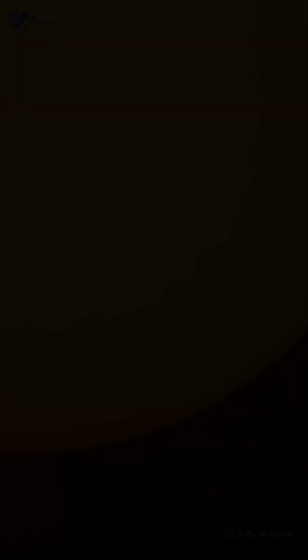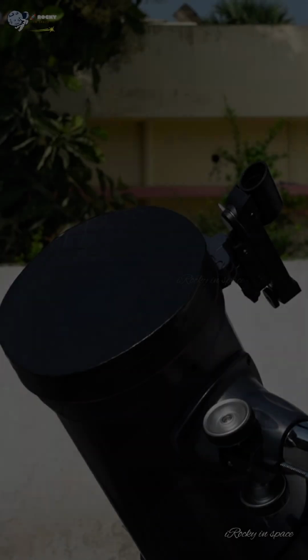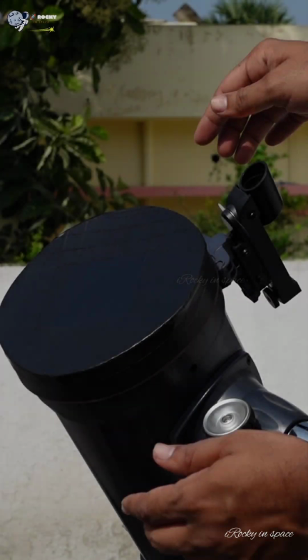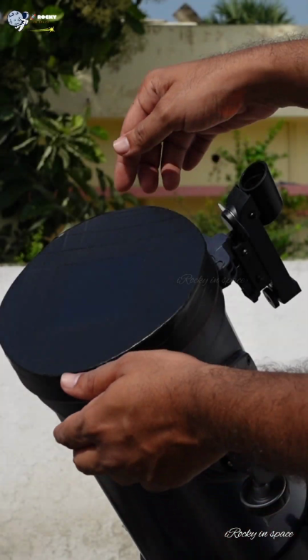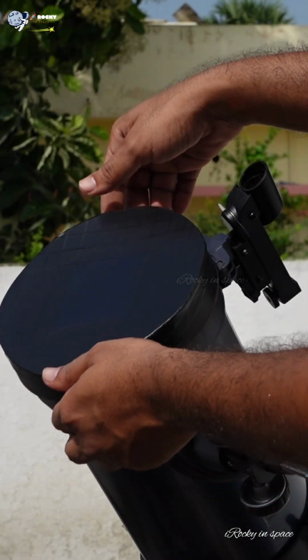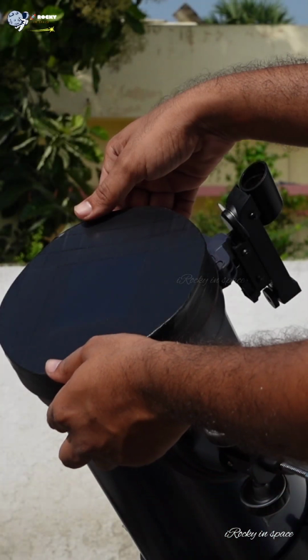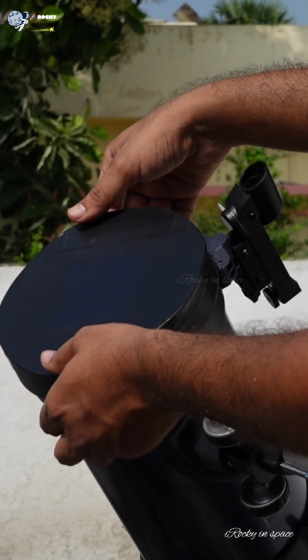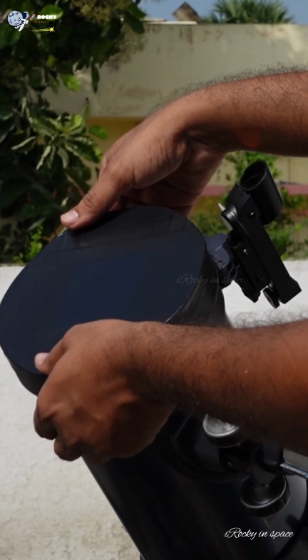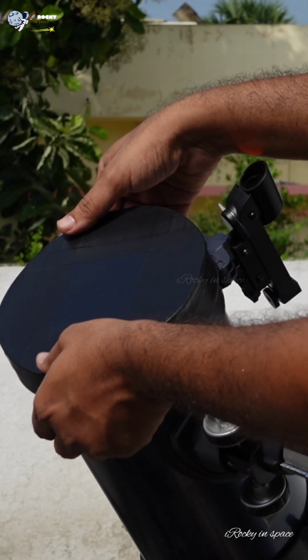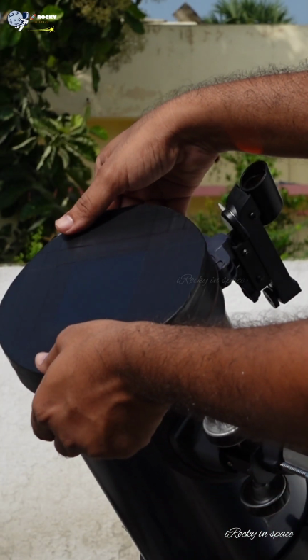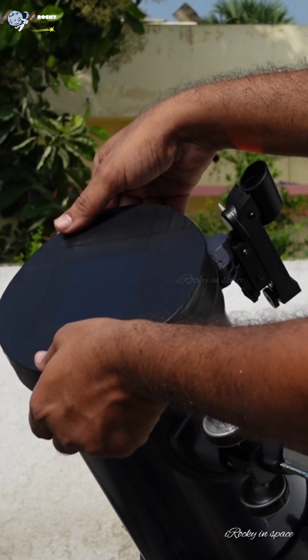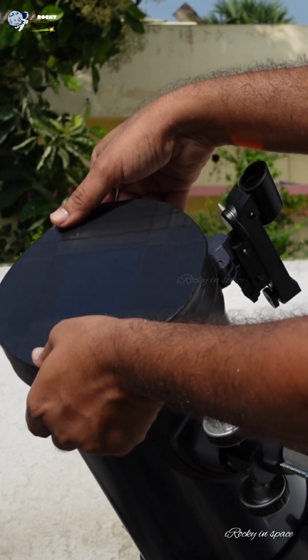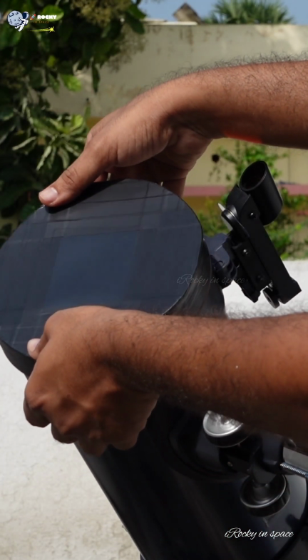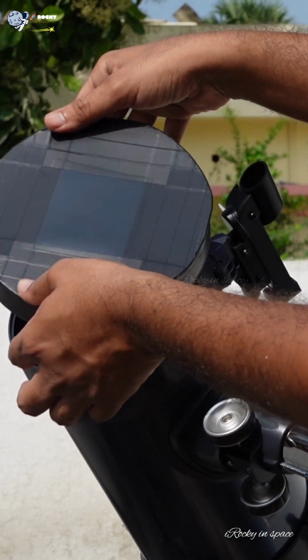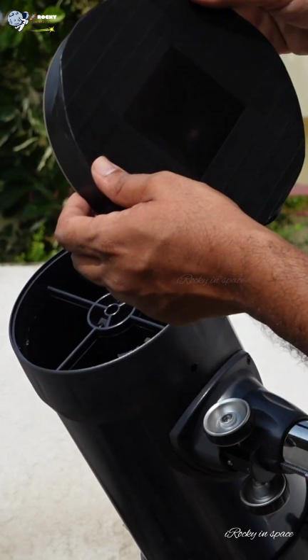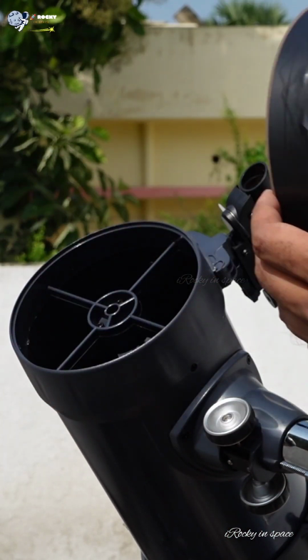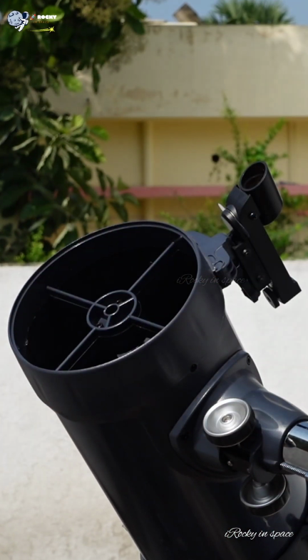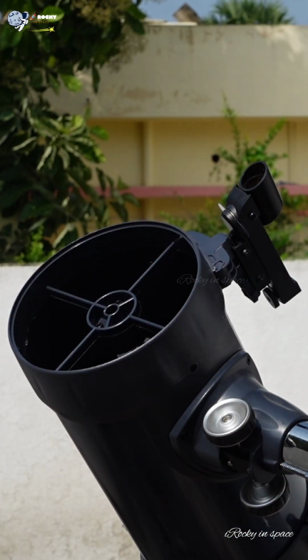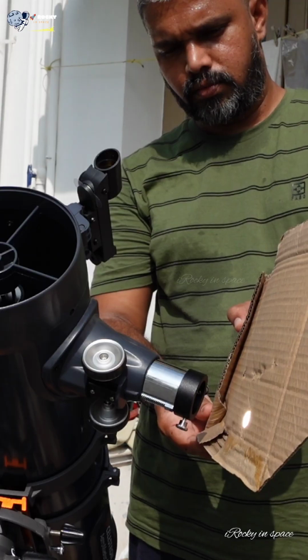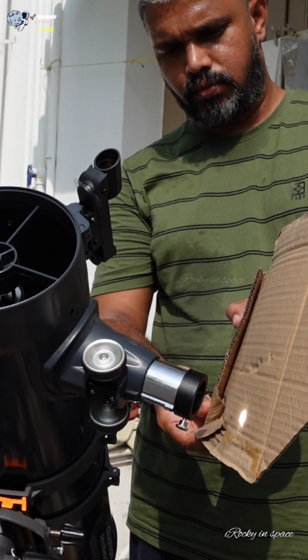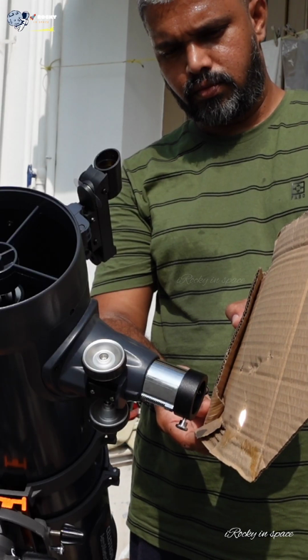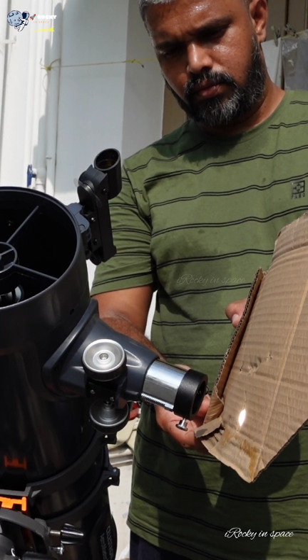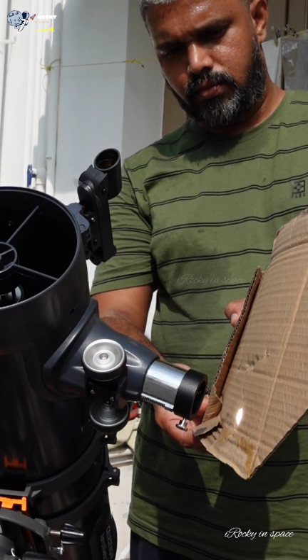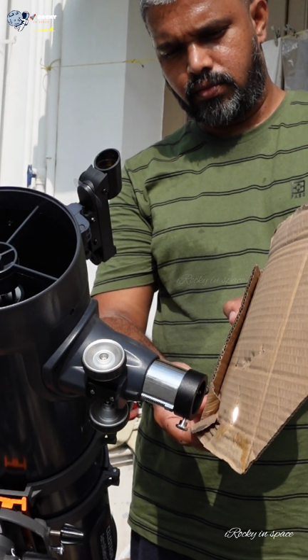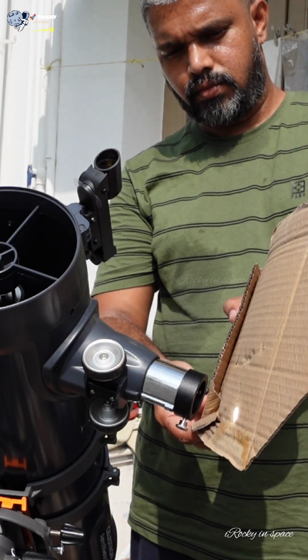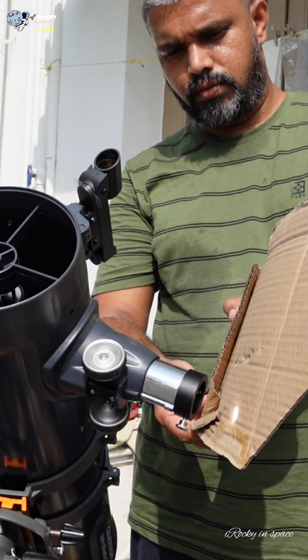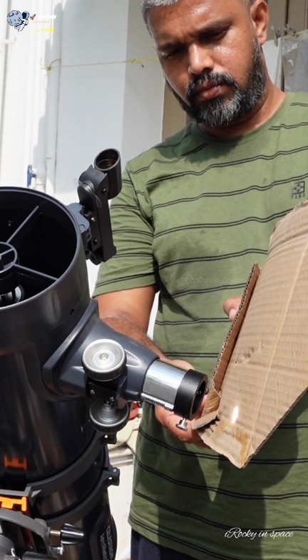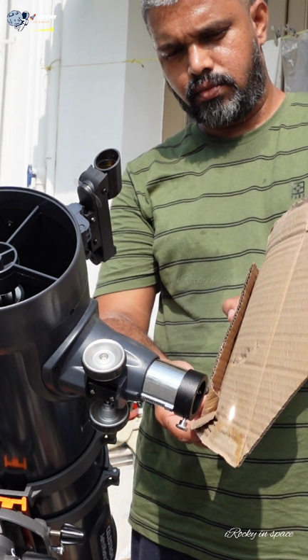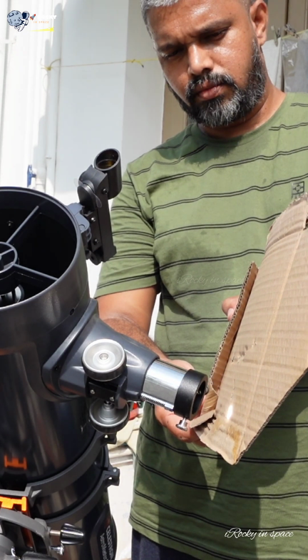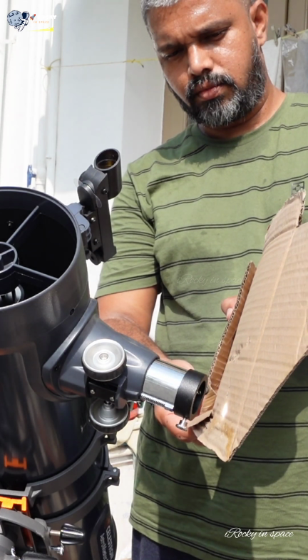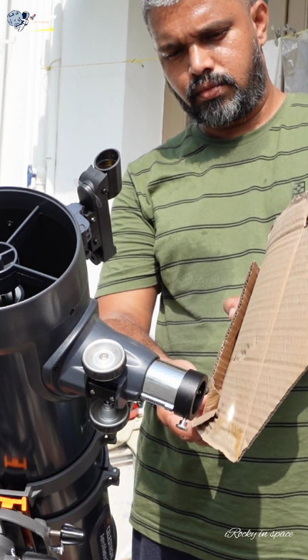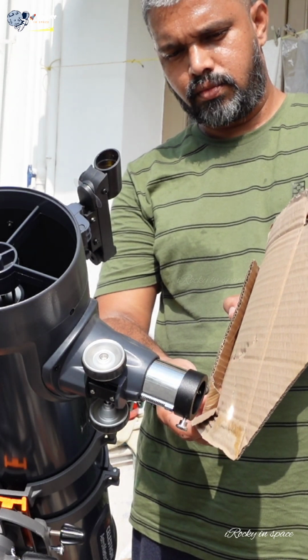Now I'm removing this filter to show how dangerous it is when we look at the sun directly through the telescope or binoculars.